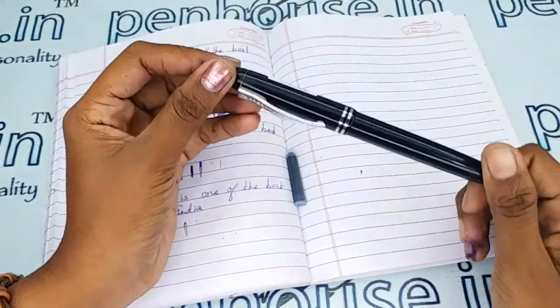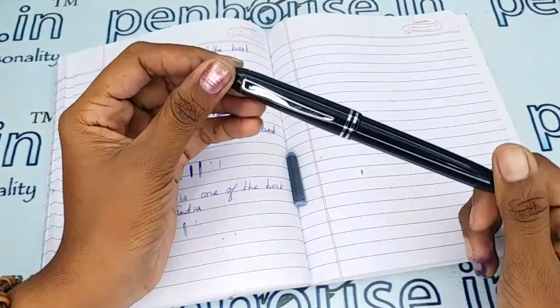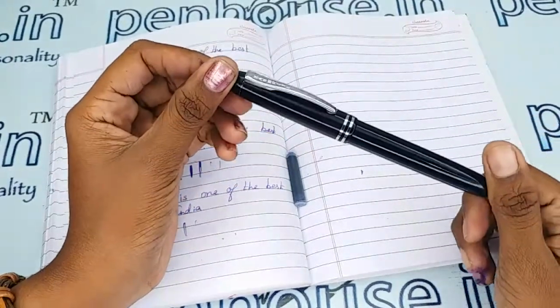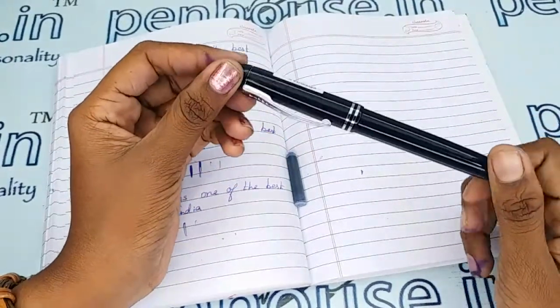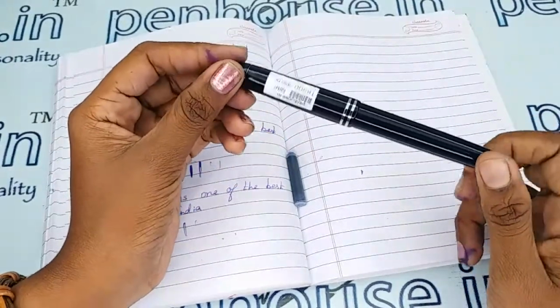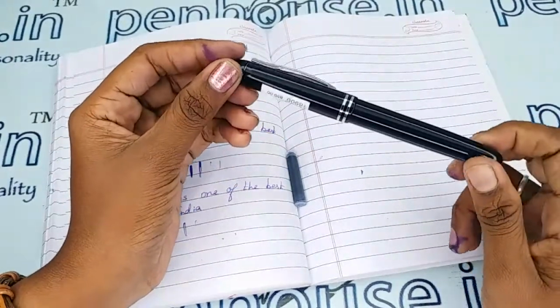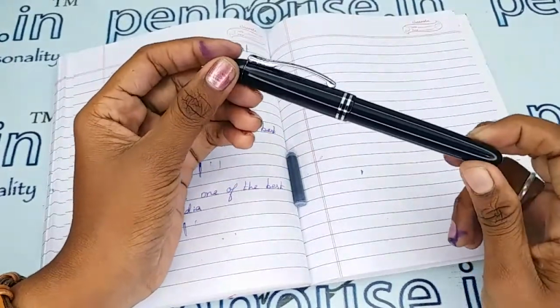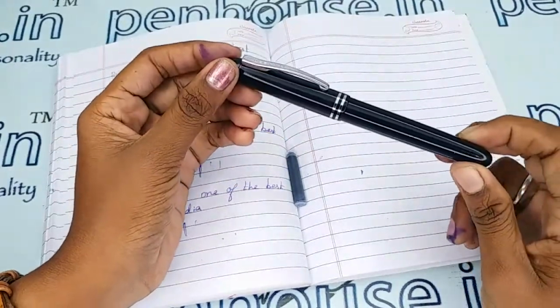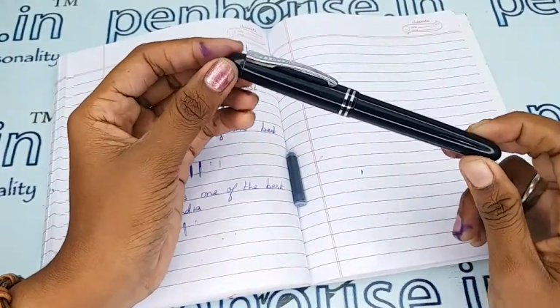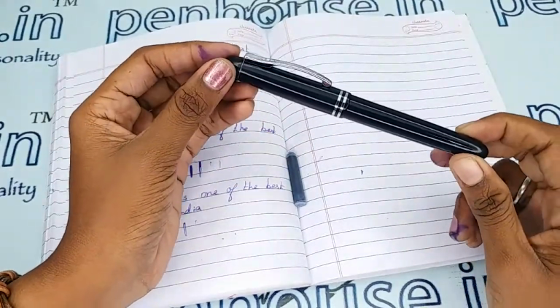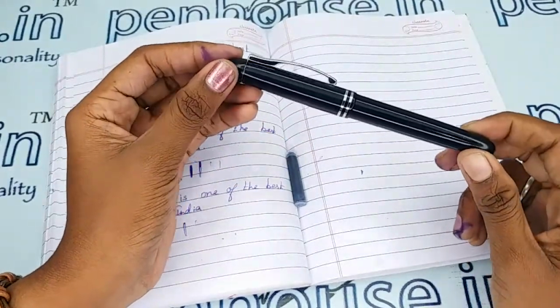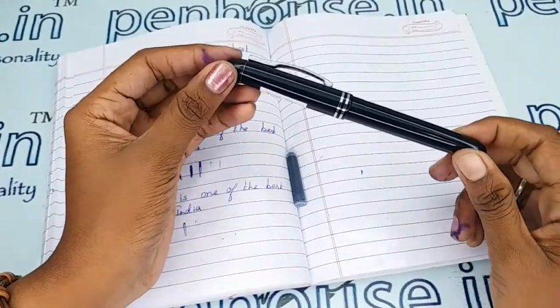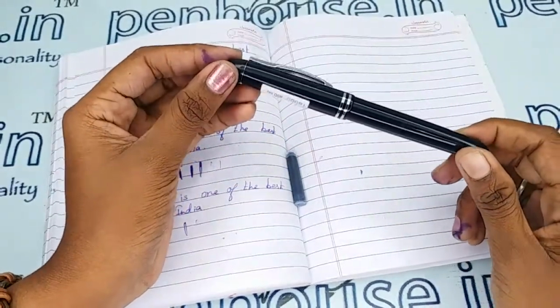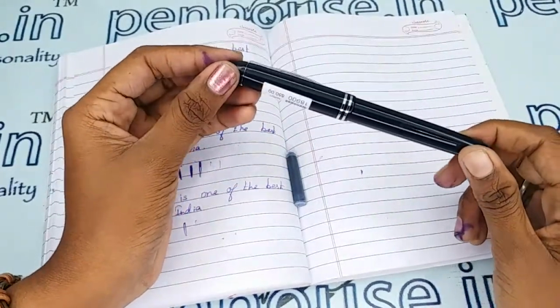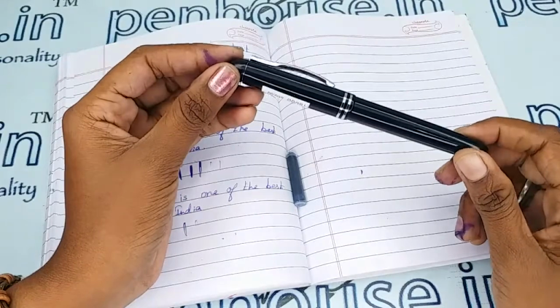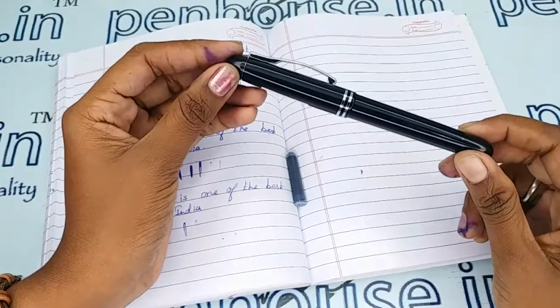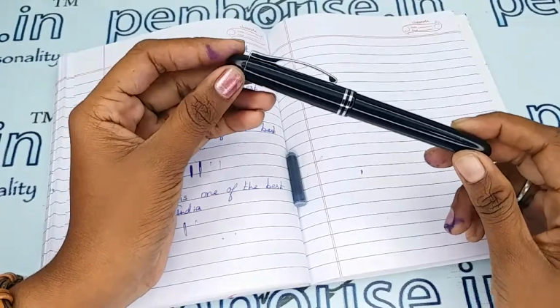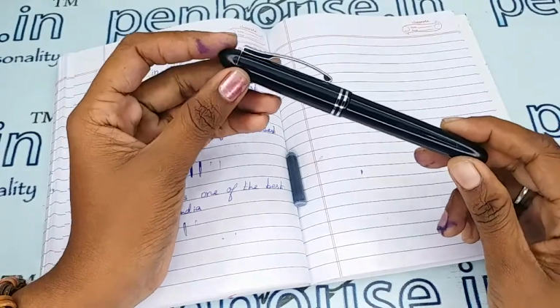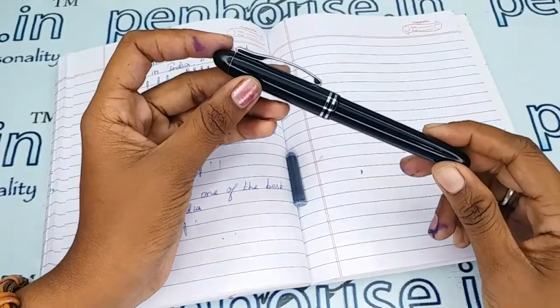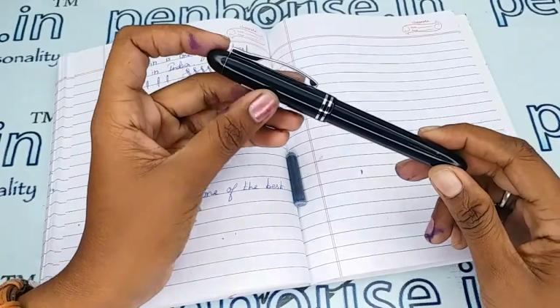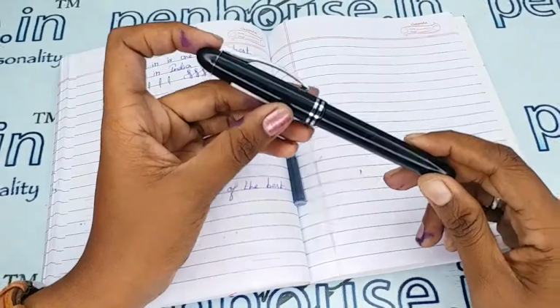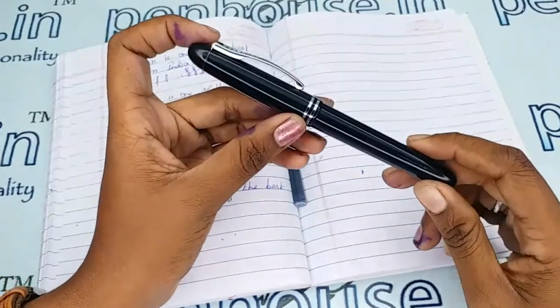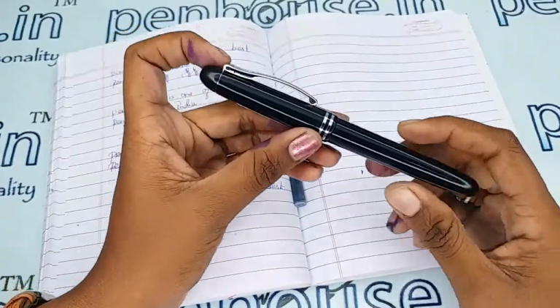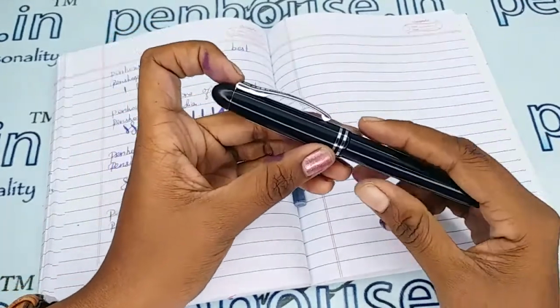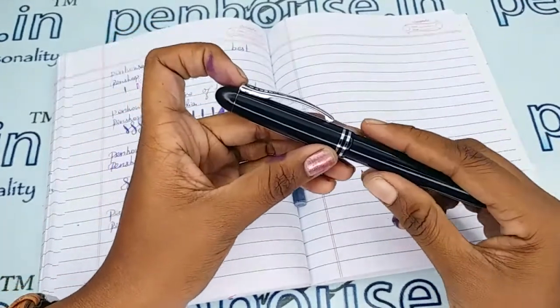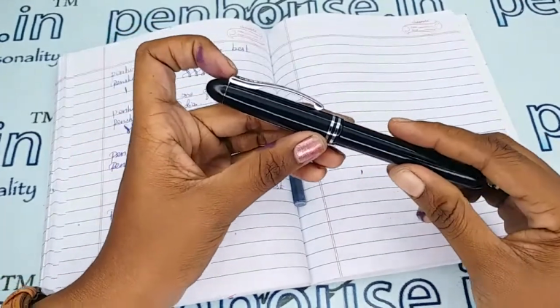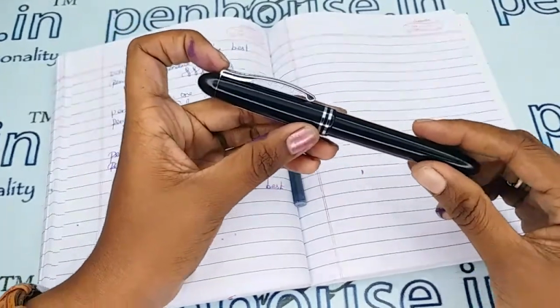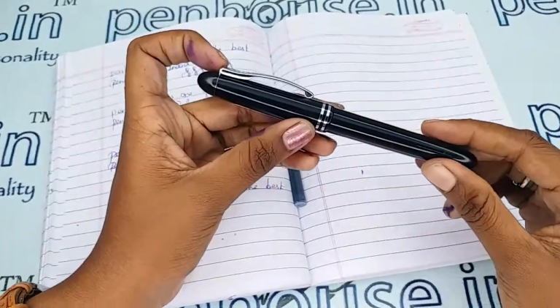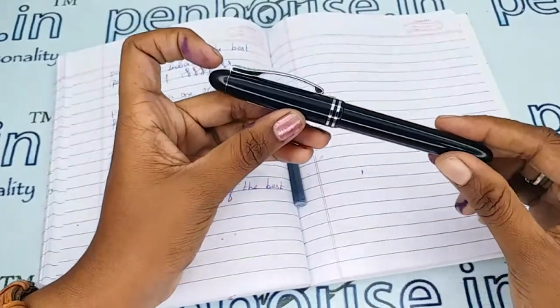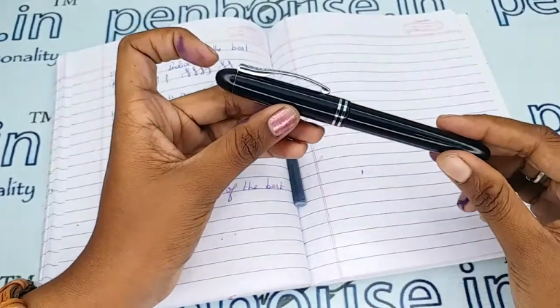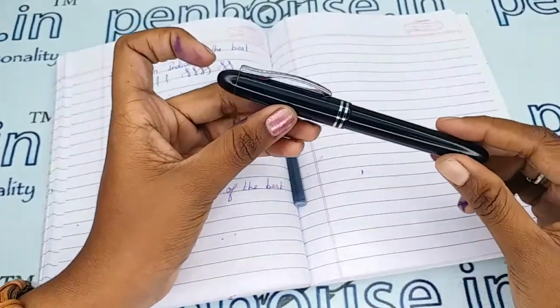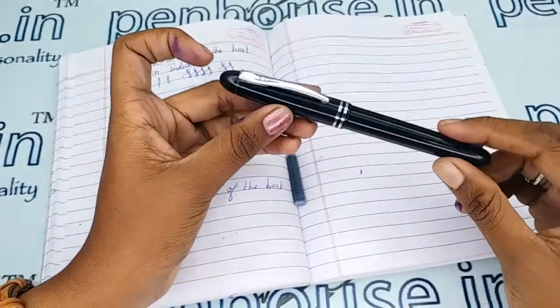If you maintain this pen properly with a pouch and all, the same aesthetic will be maintained forever.